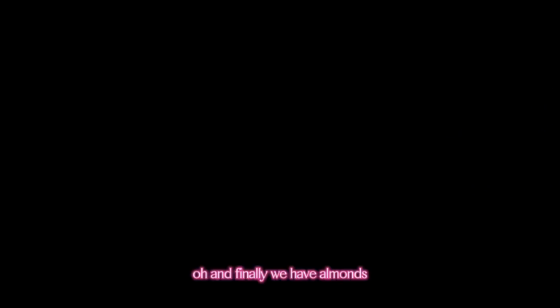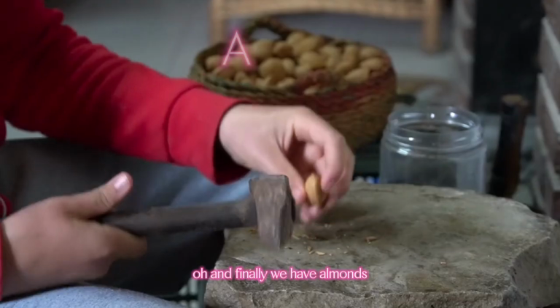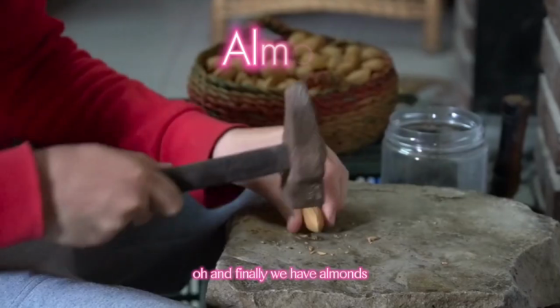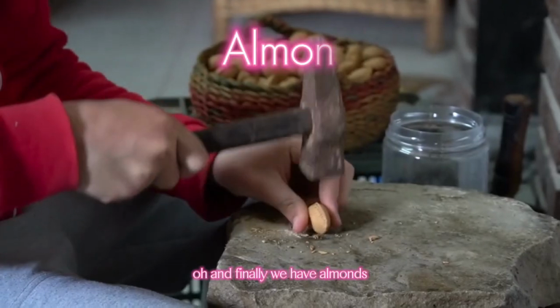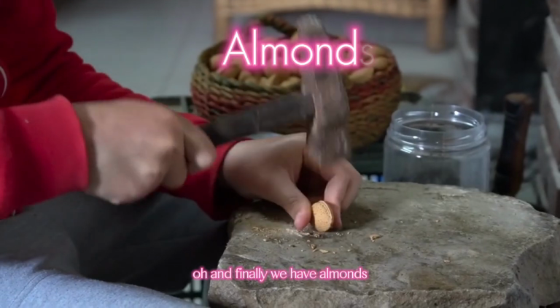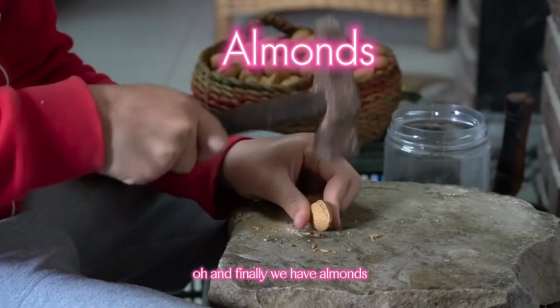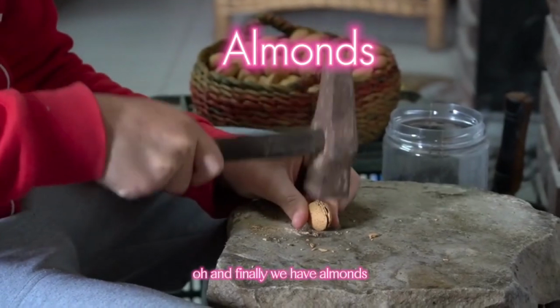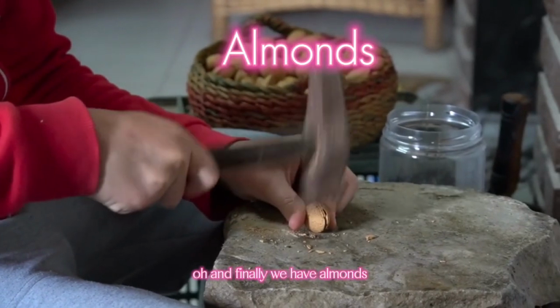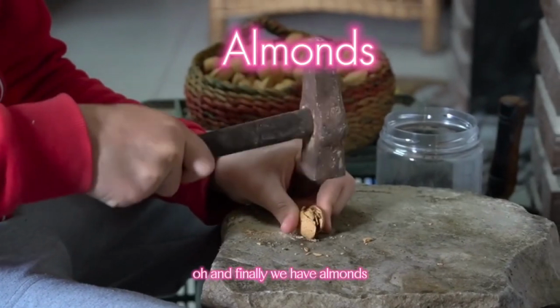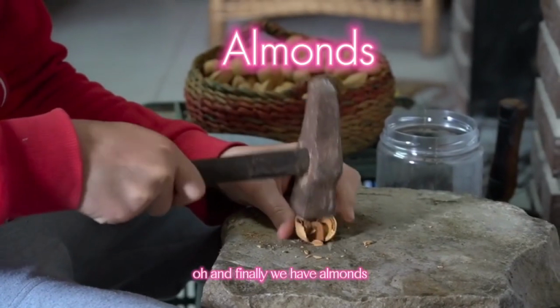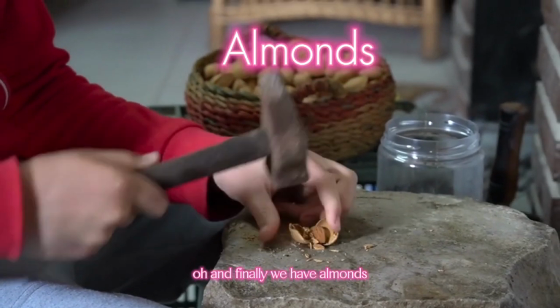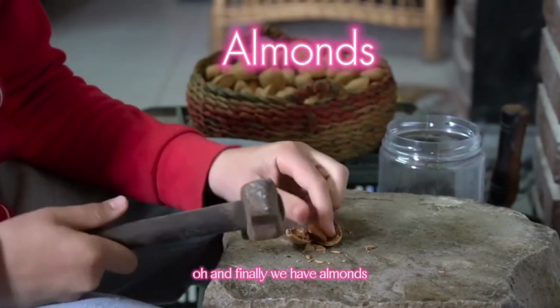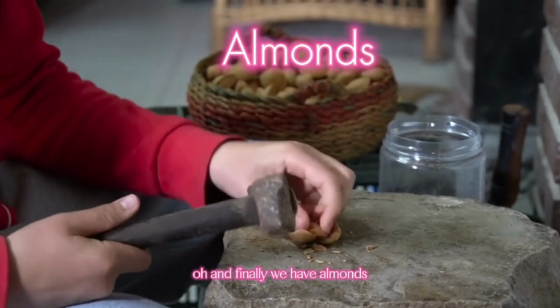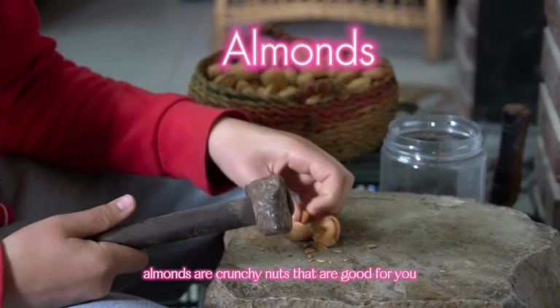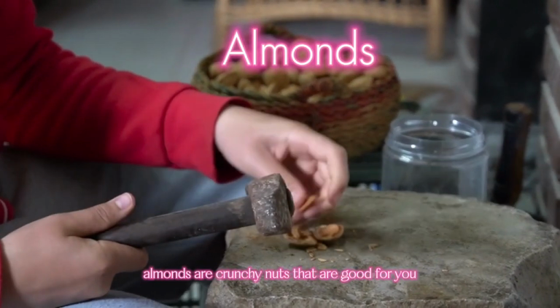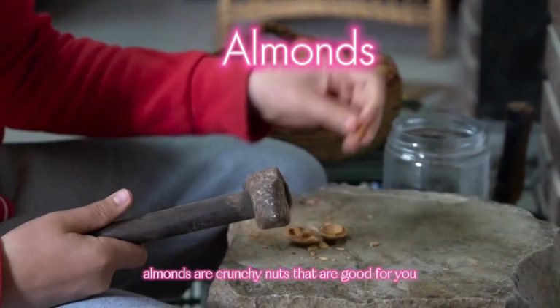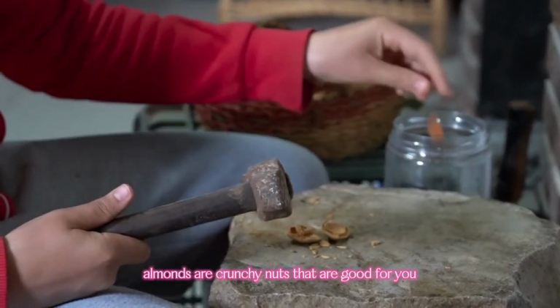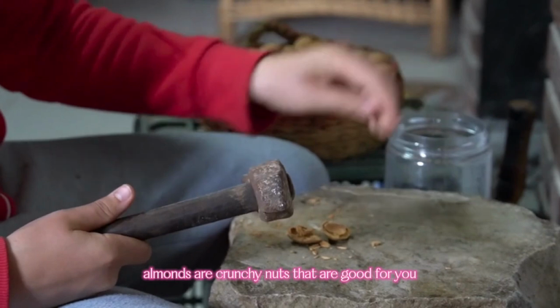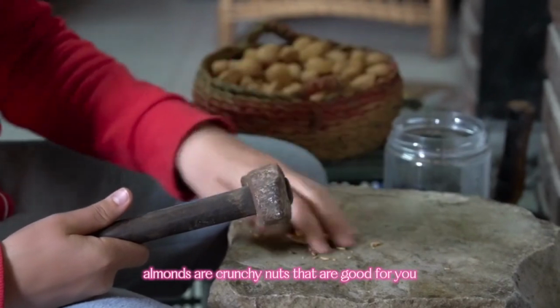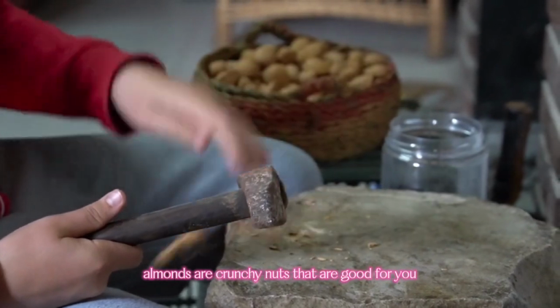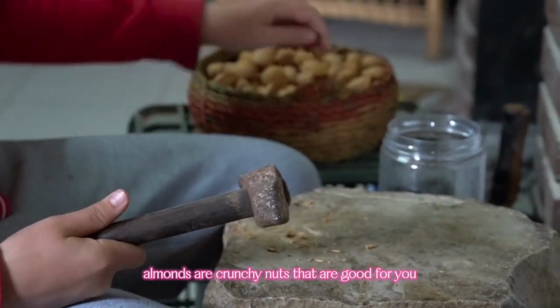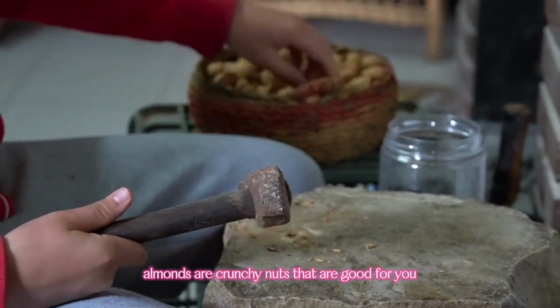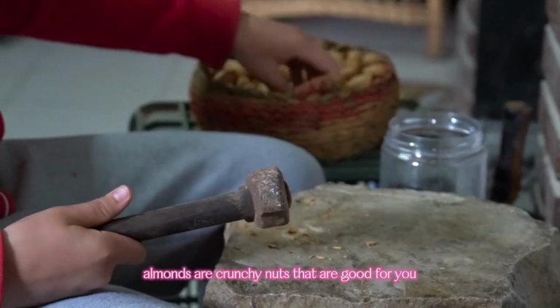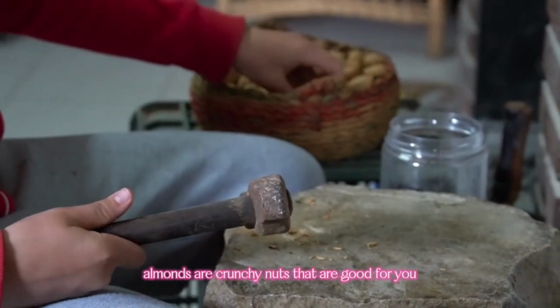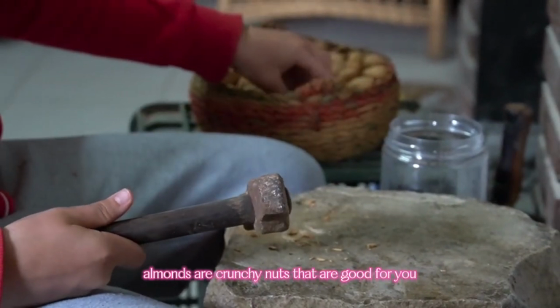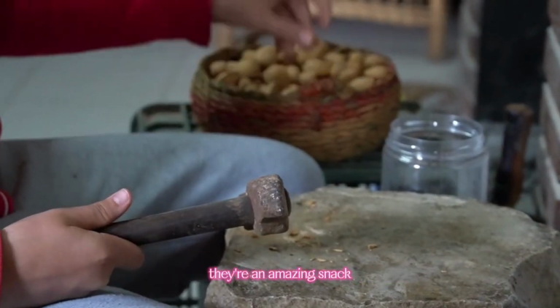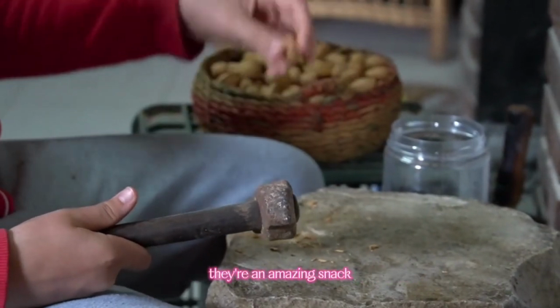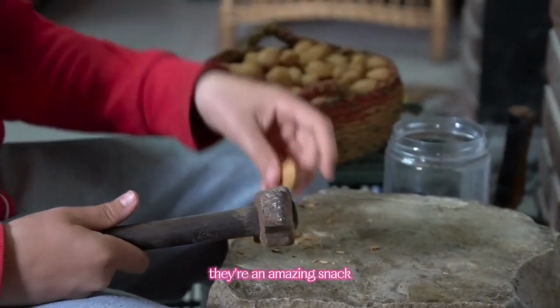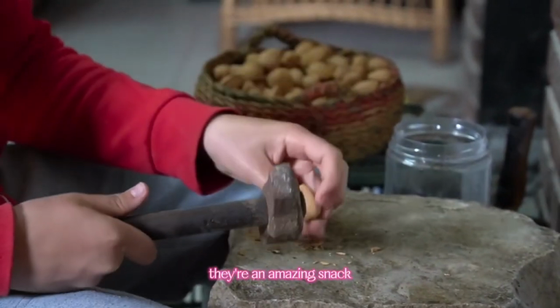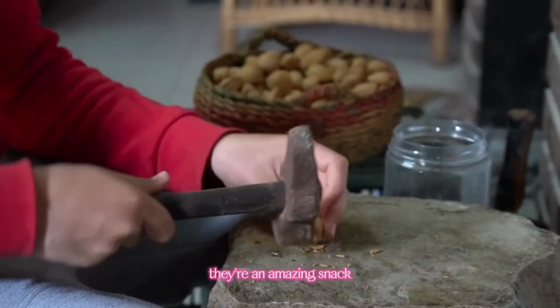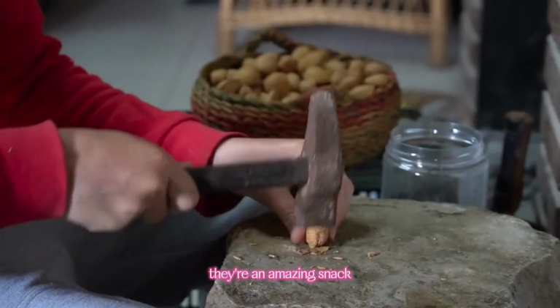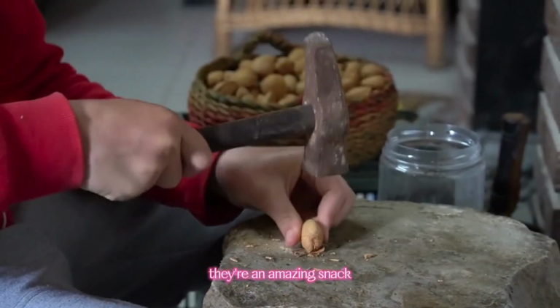Finally, we have Almonds. Almonds are crunchy nuts that are good for you. They're an A-mazing snack.